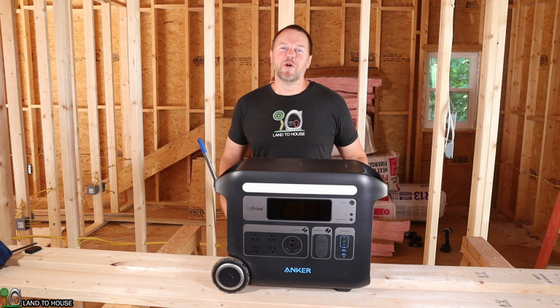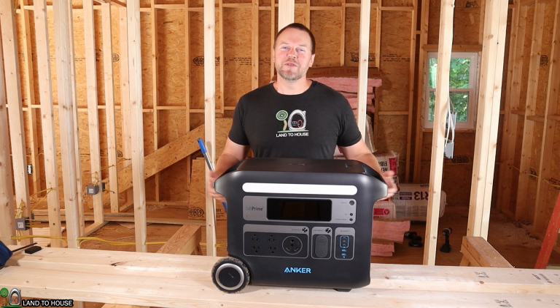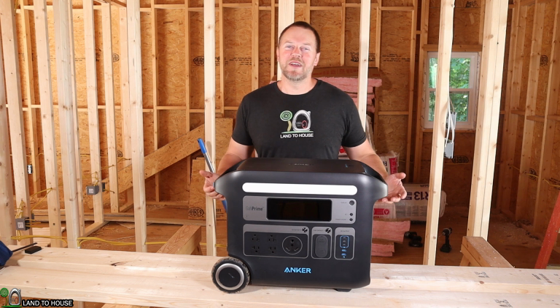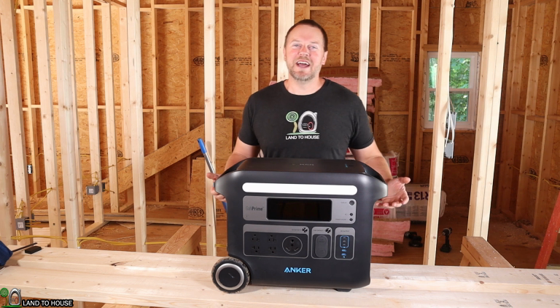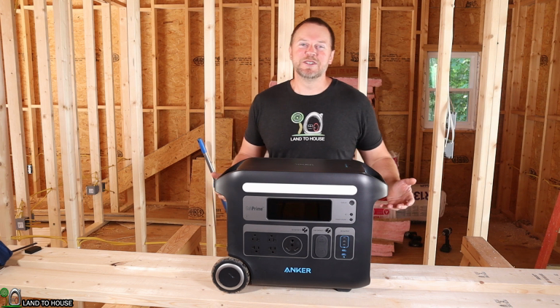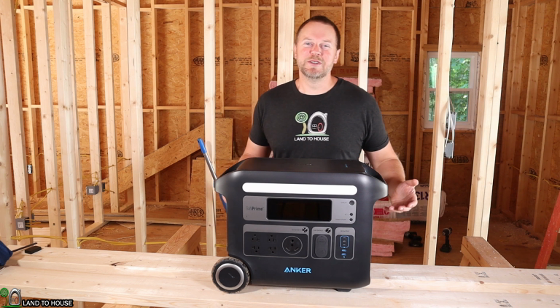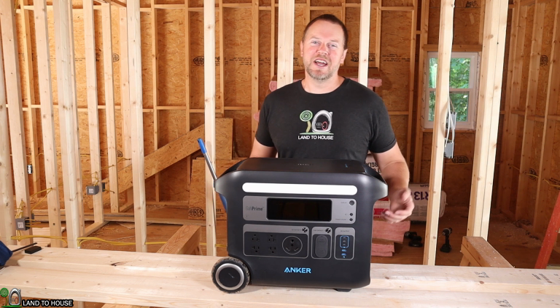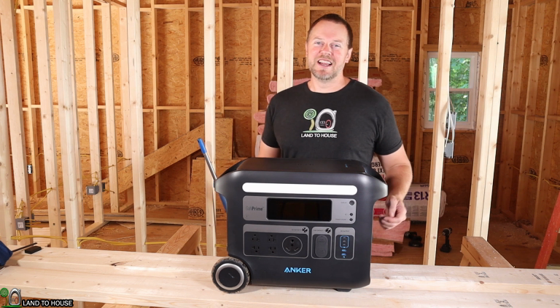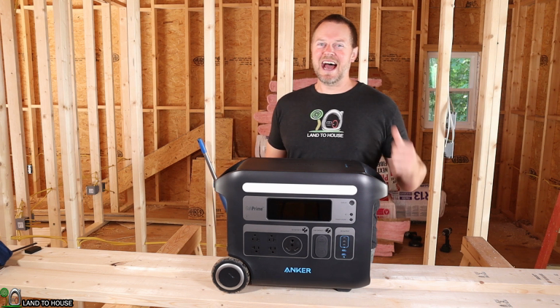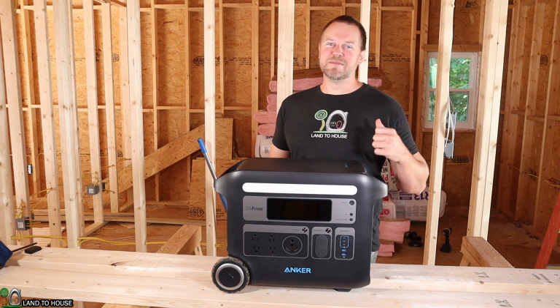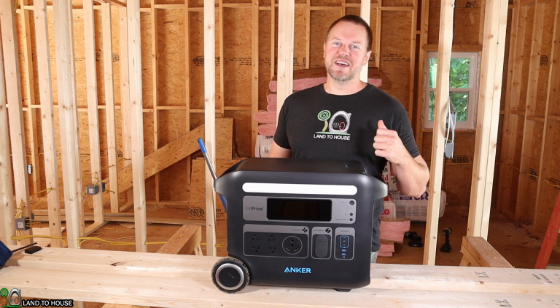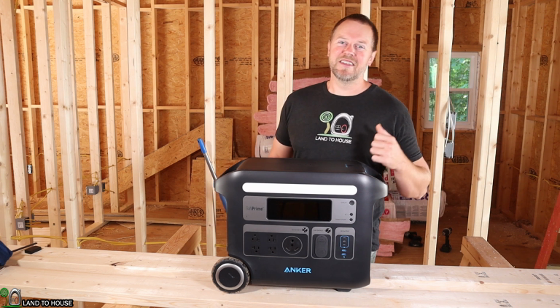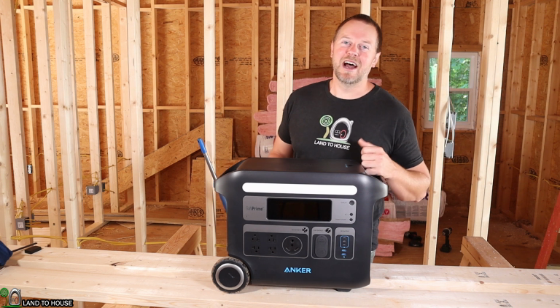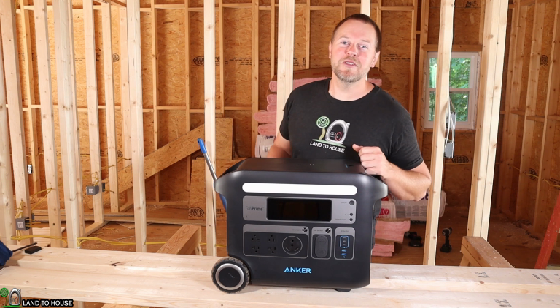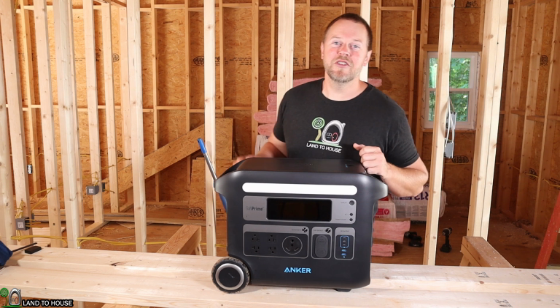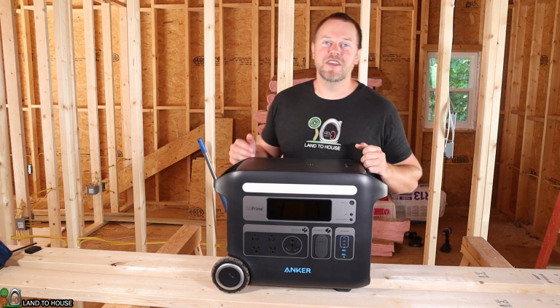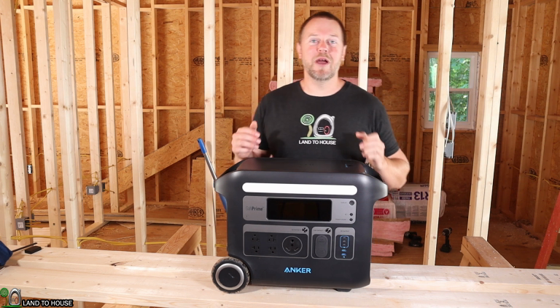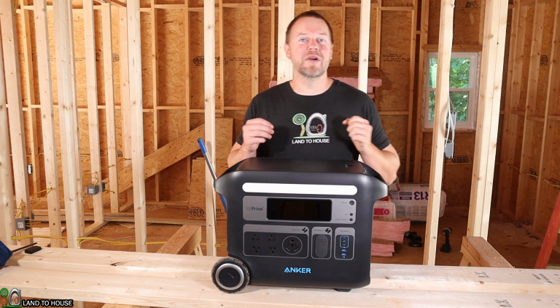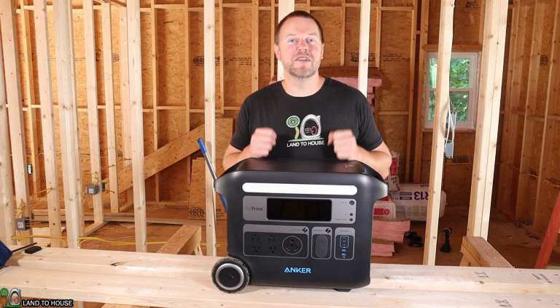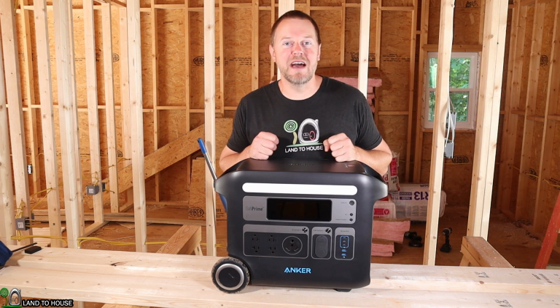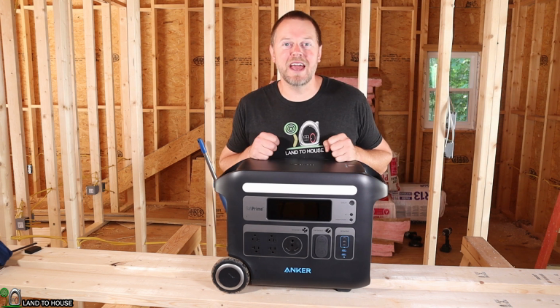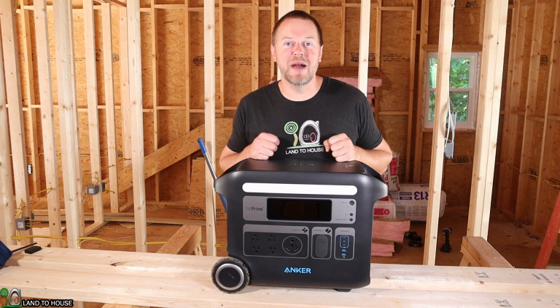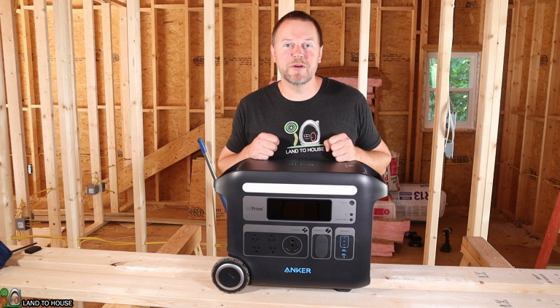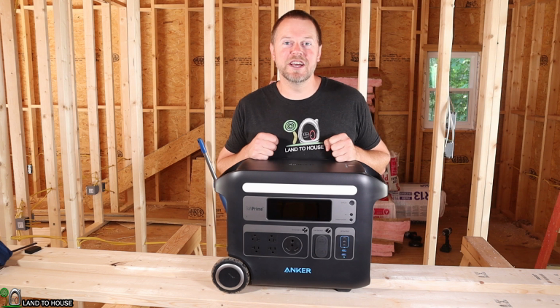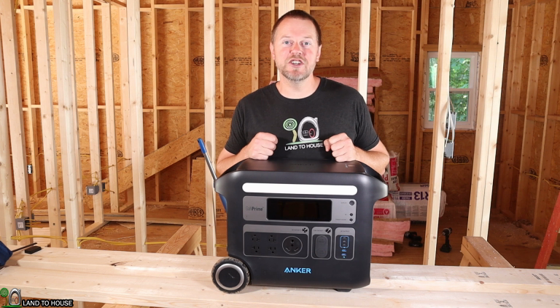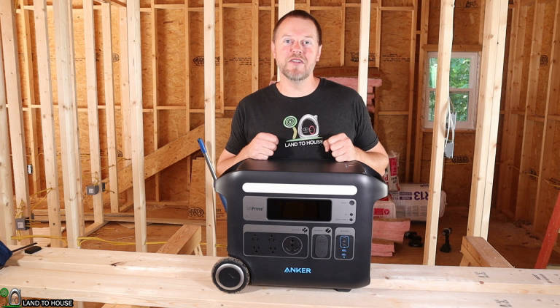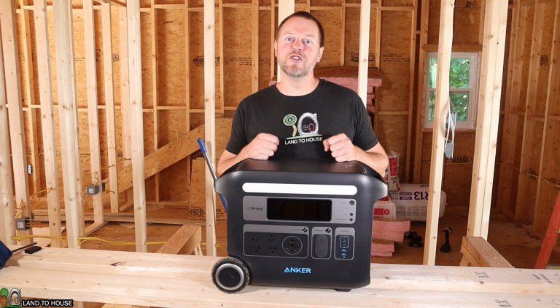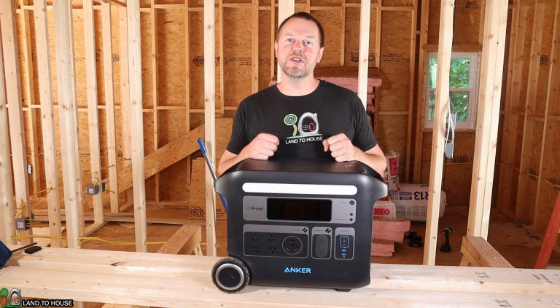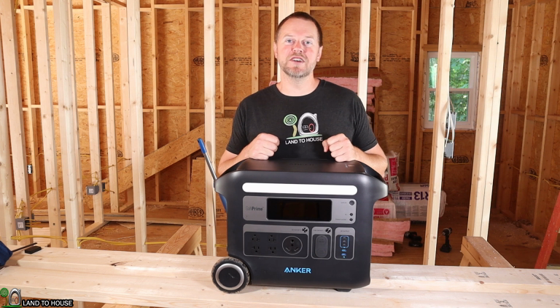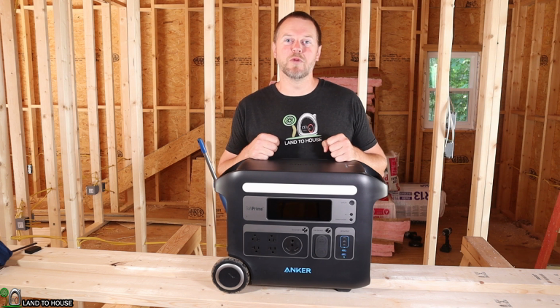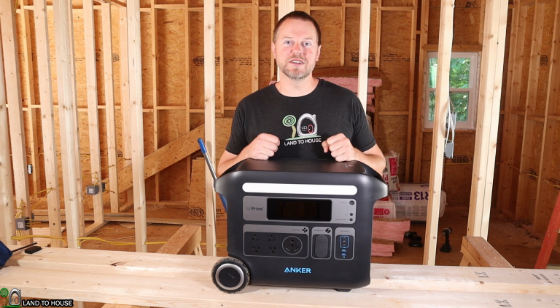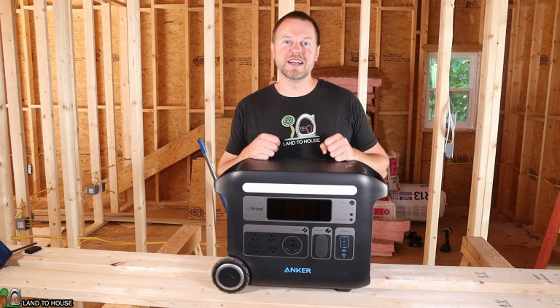Welcome to the Land O'House YouTube channel. I wanted to mention the great benefit of having a power station on the do-it-yourself work site.